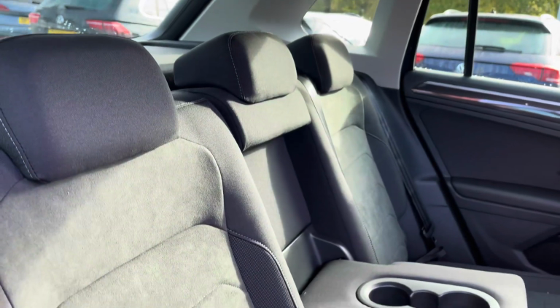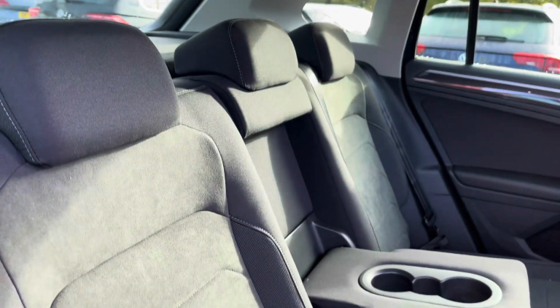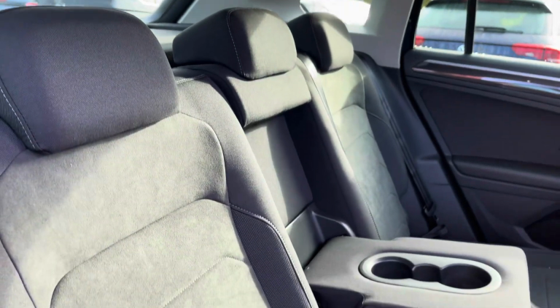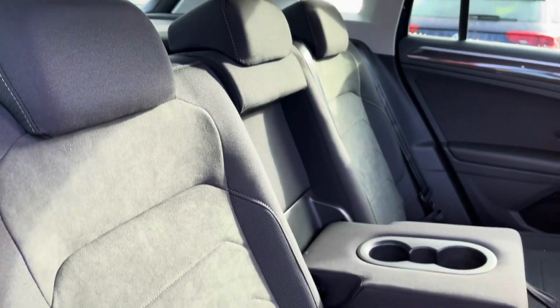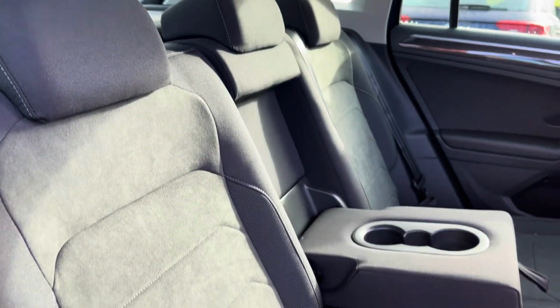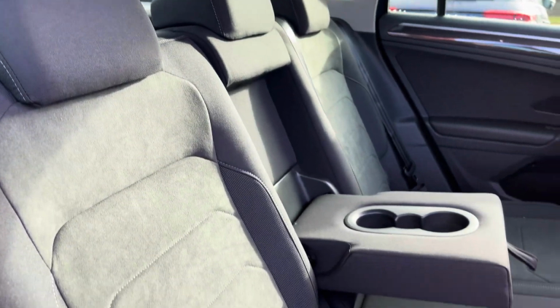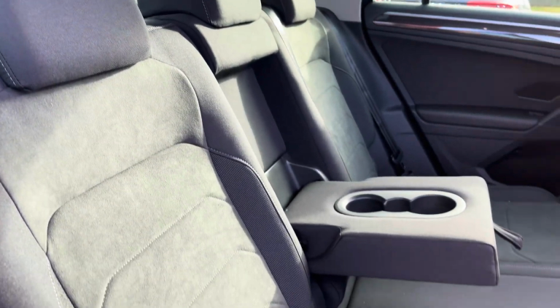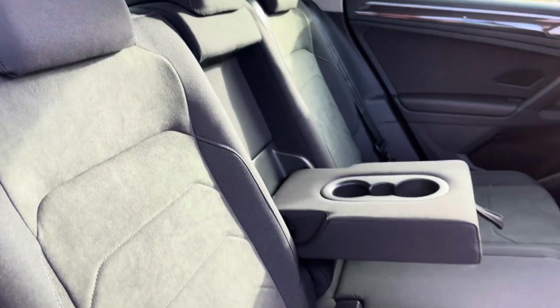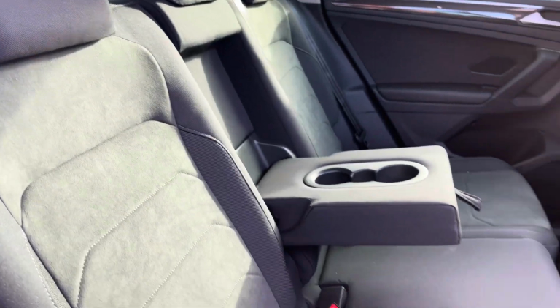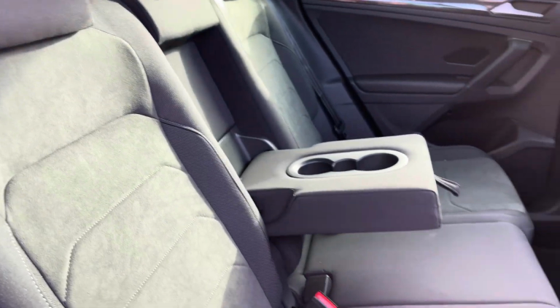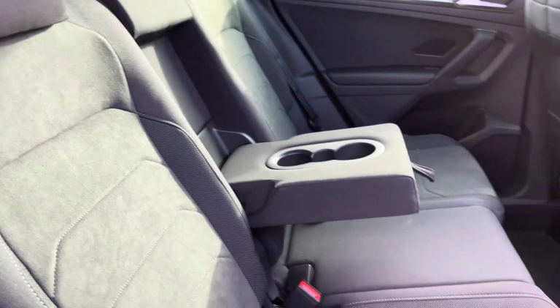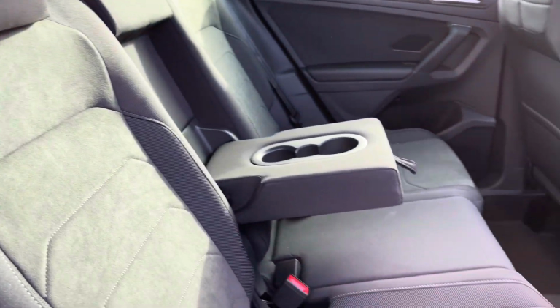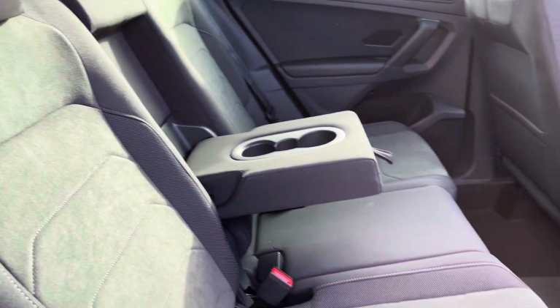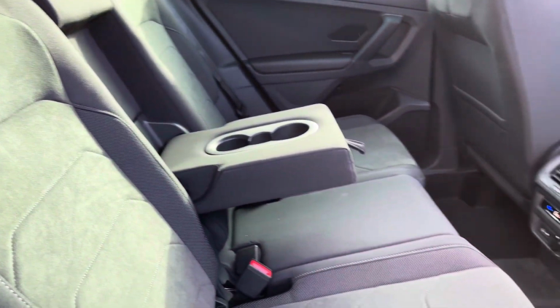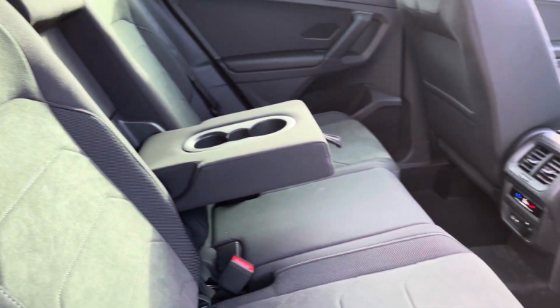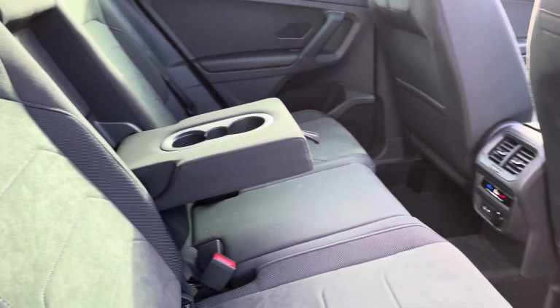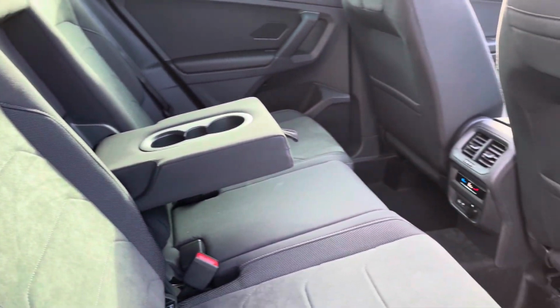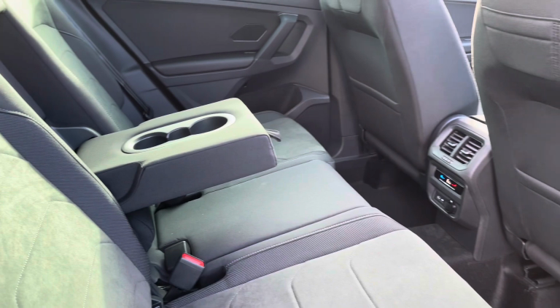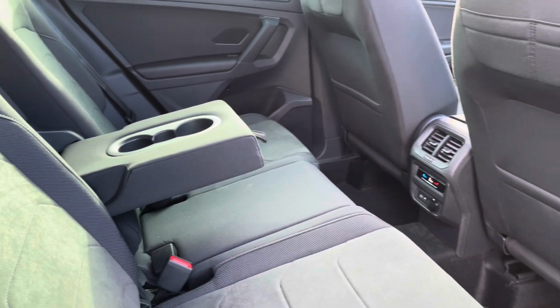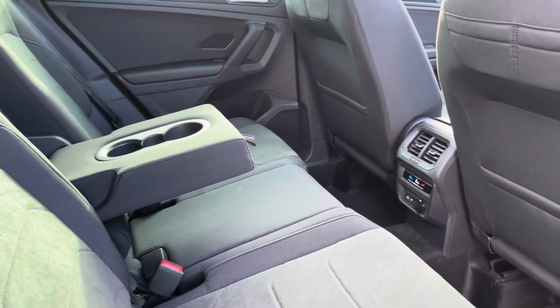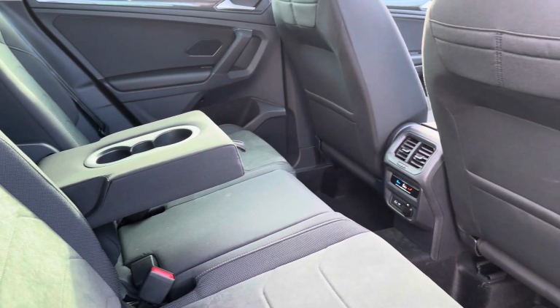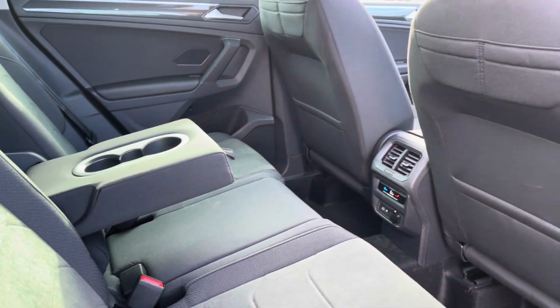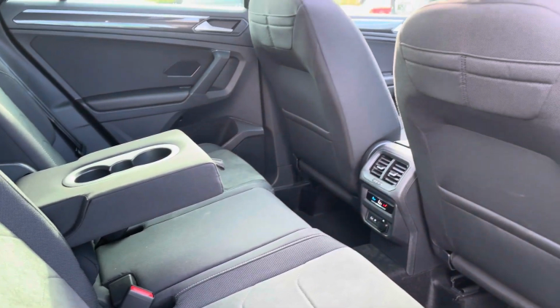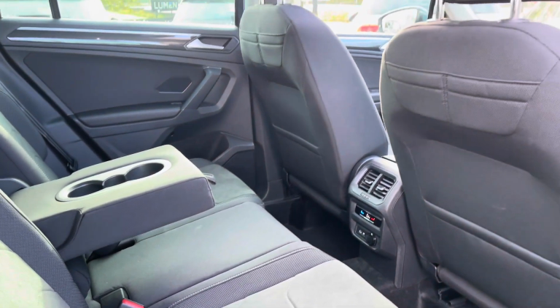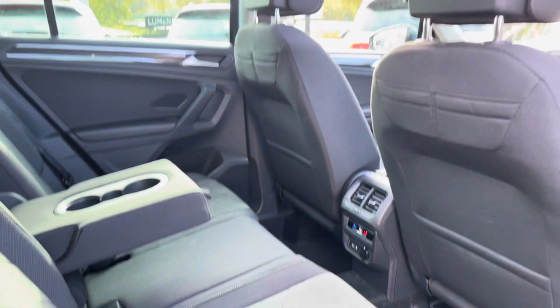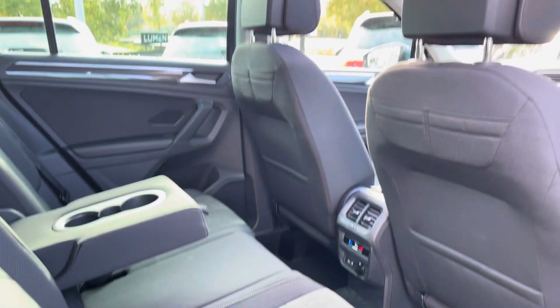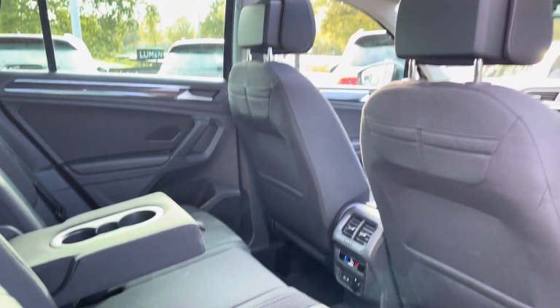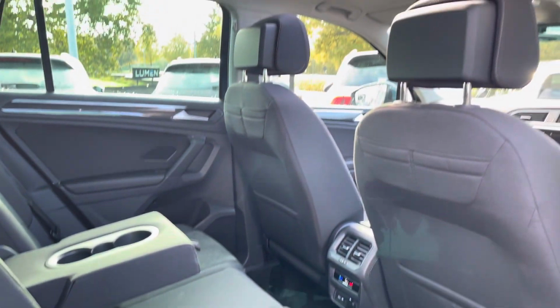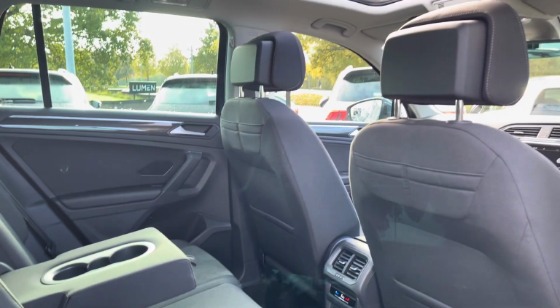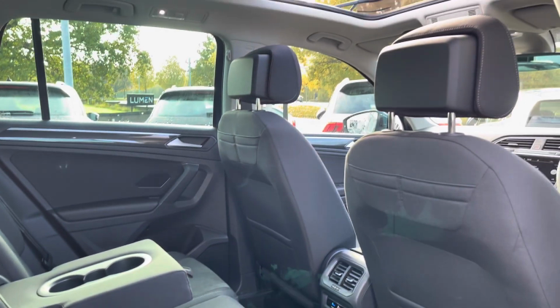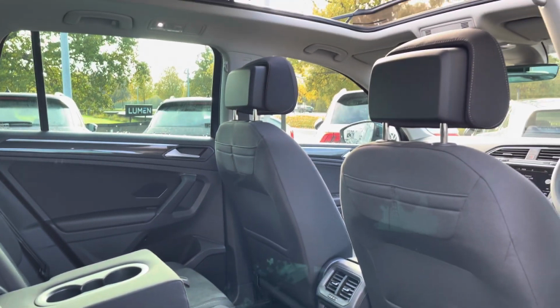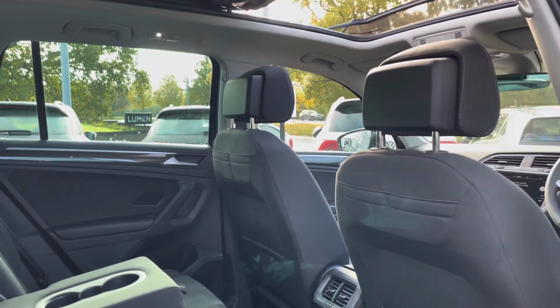Moving inside, you've got the part-leather power and comfort seats, providing plenty of comfort and warmth. And your rear passengers have got their own climate control and a couple of power outlets as well.